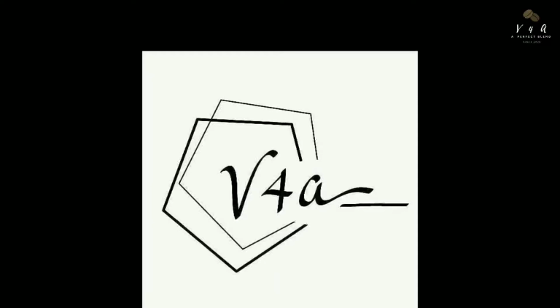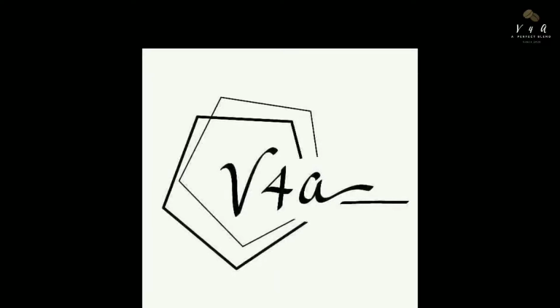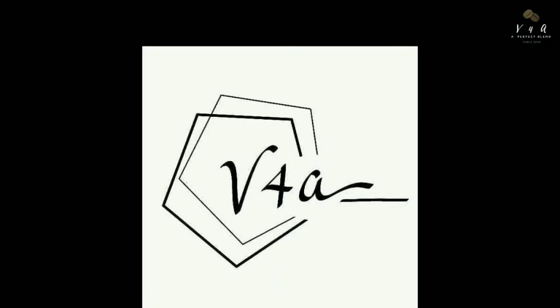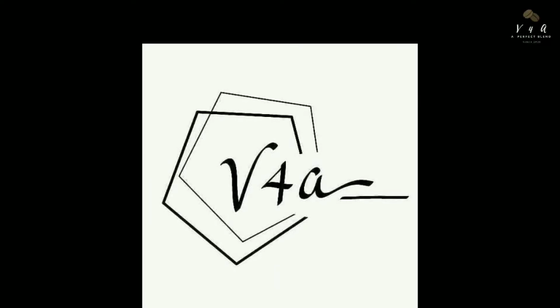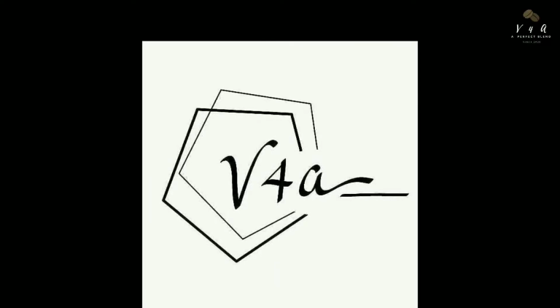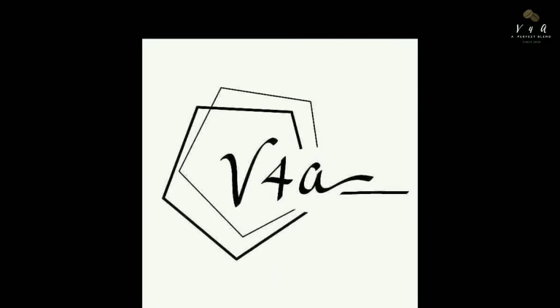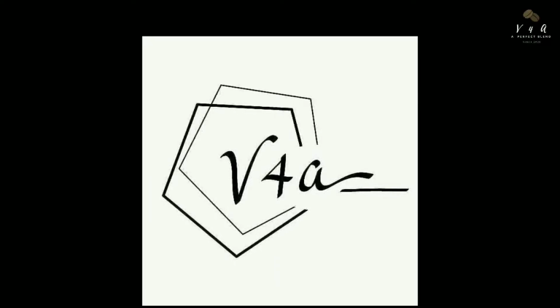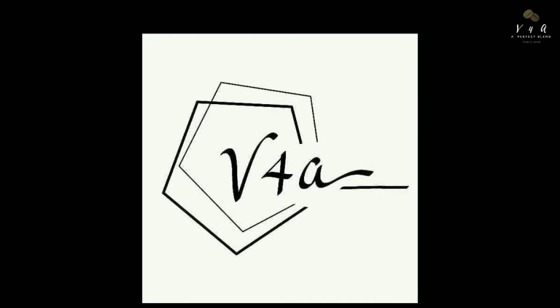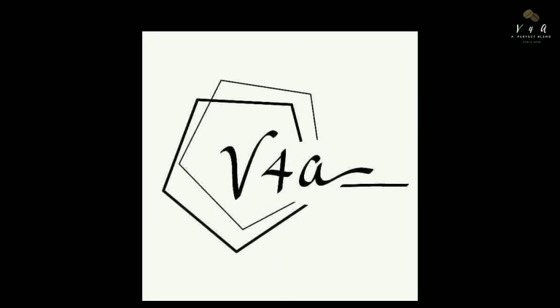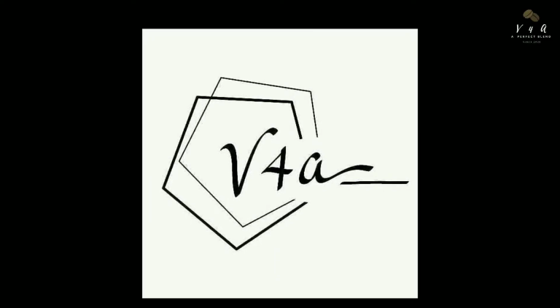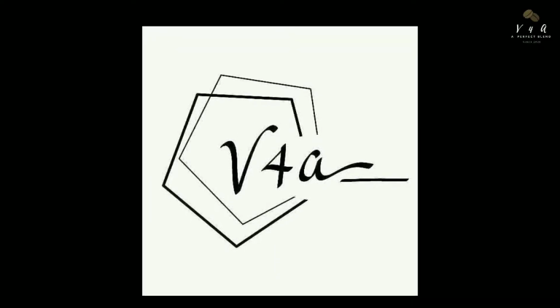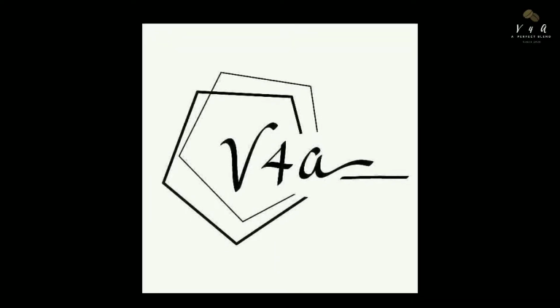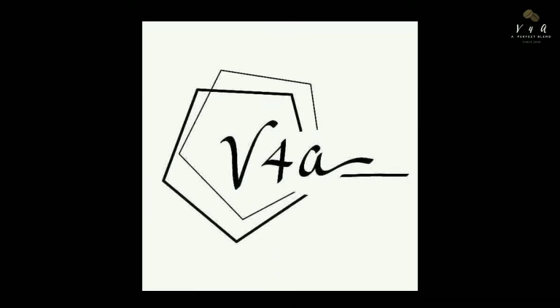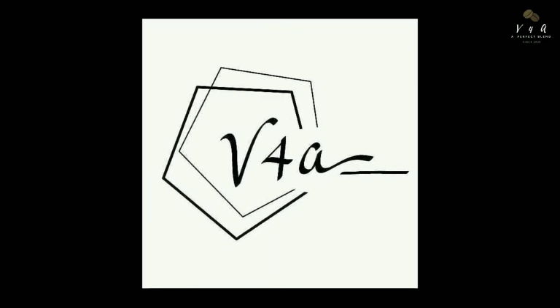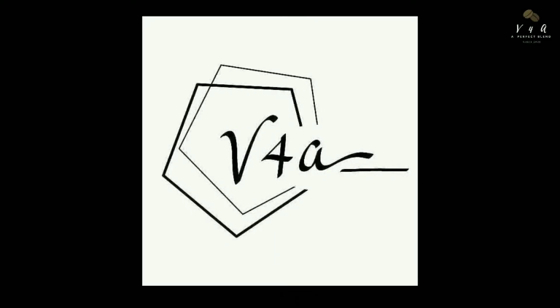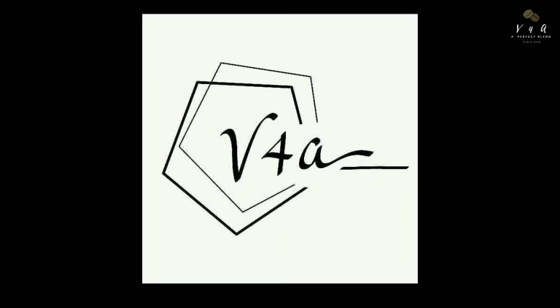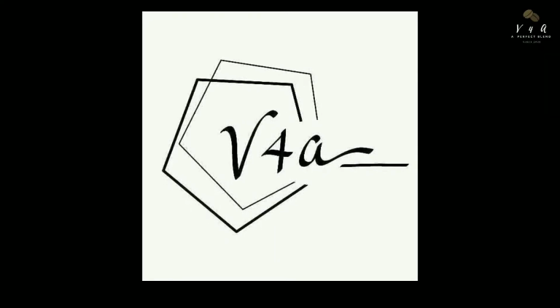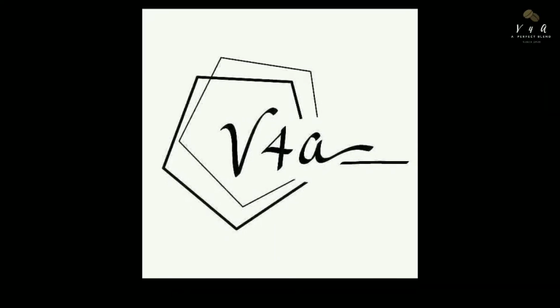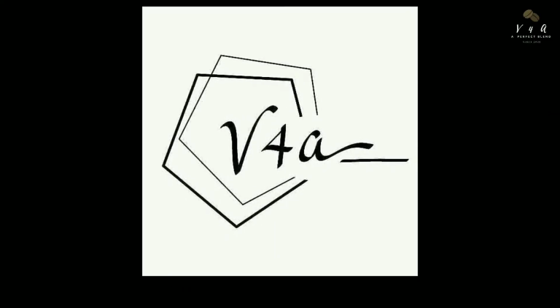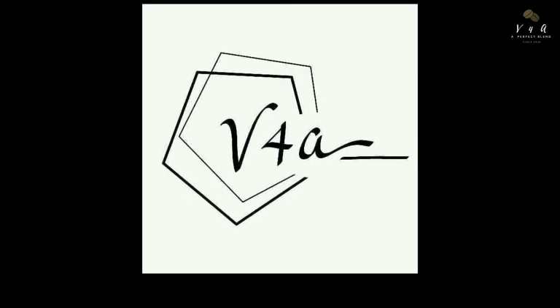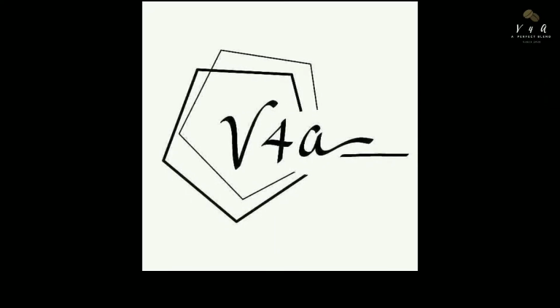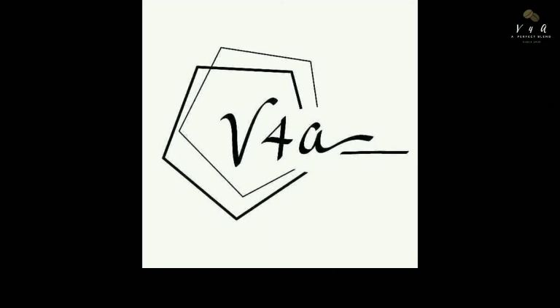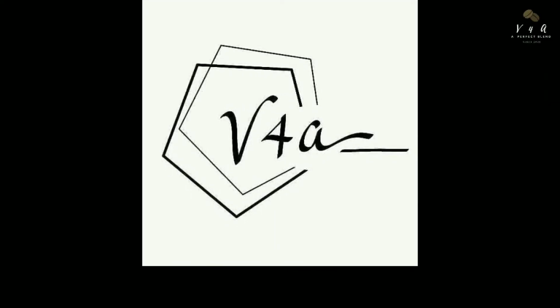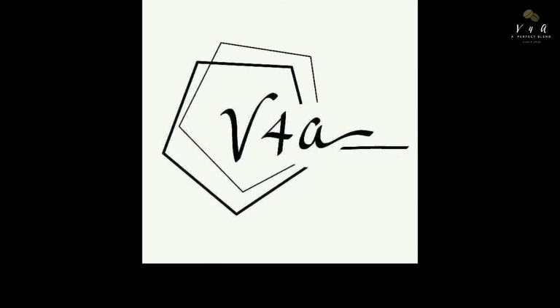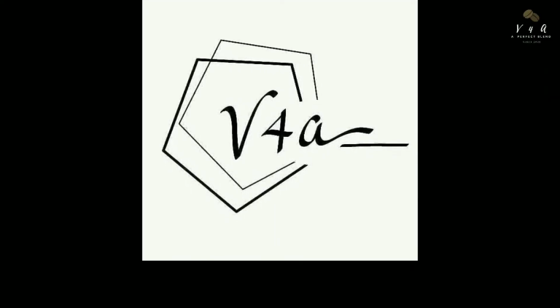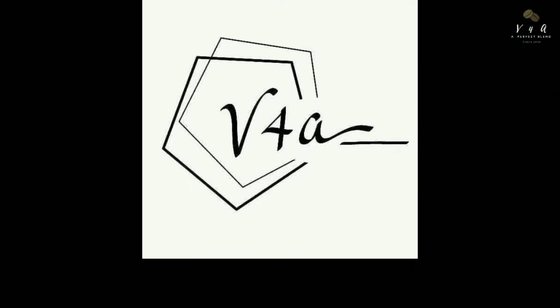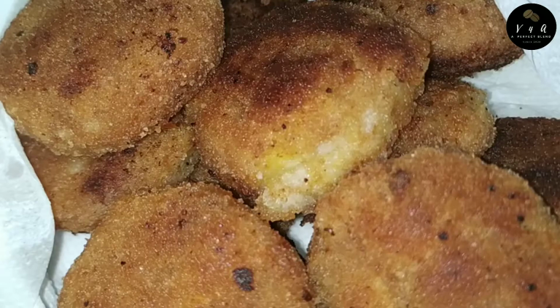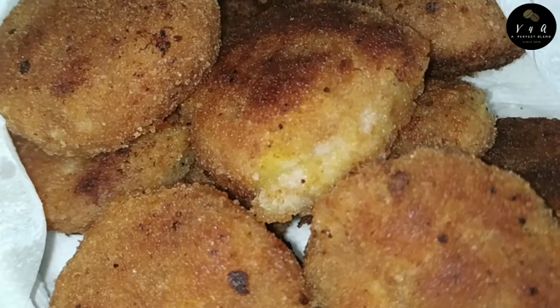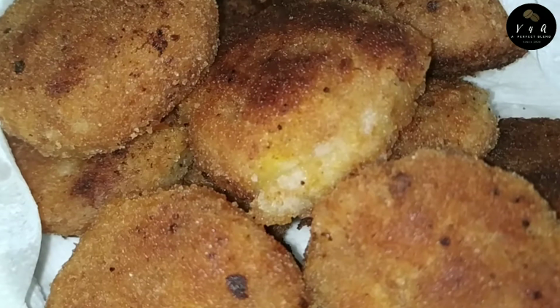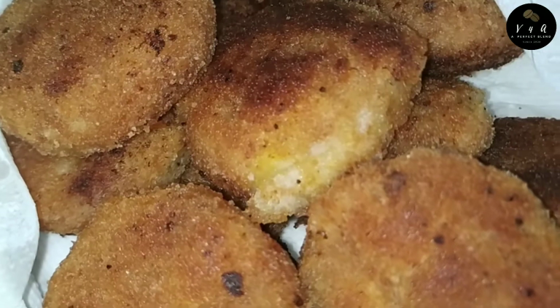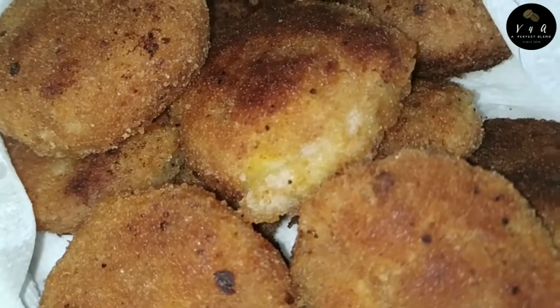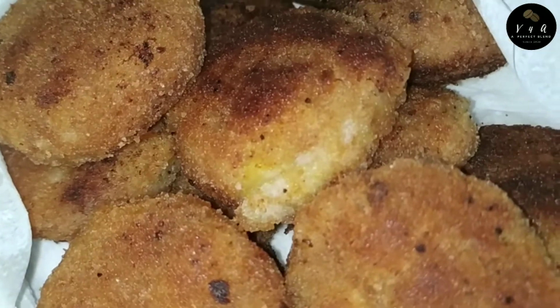Welcome to V4A Vlogs. Now we are ready for a 4-minute snack.